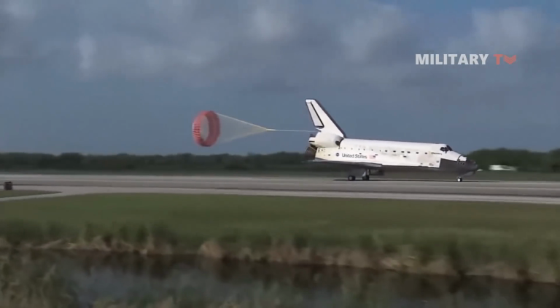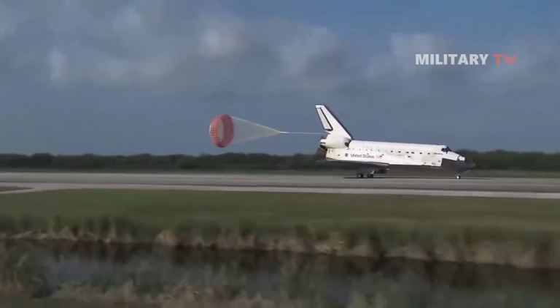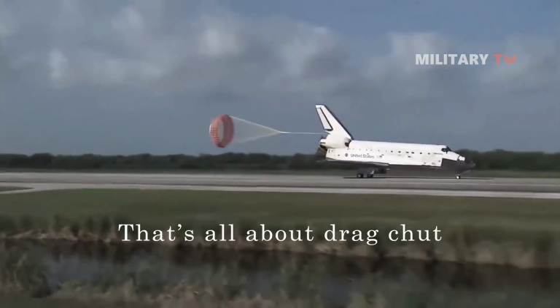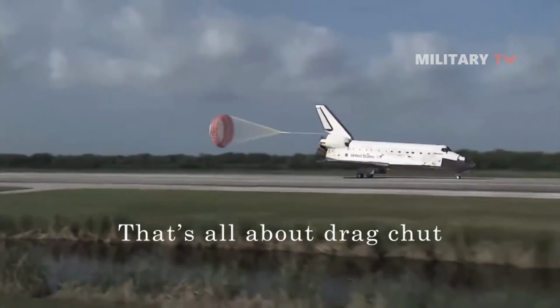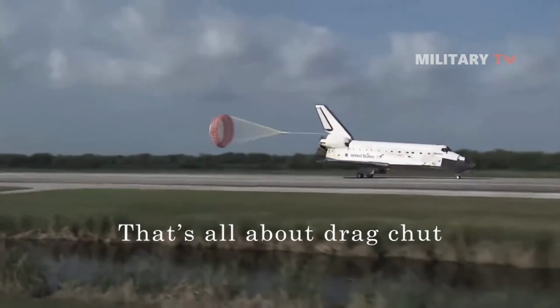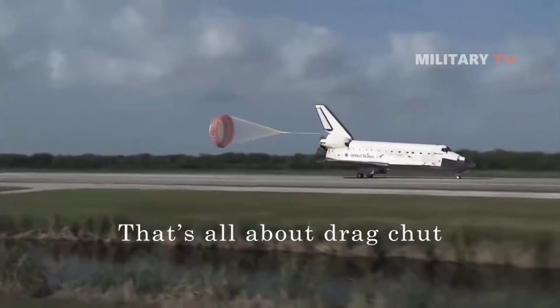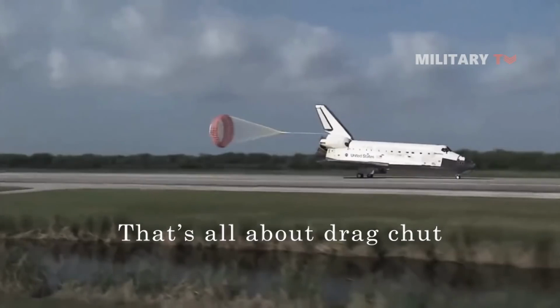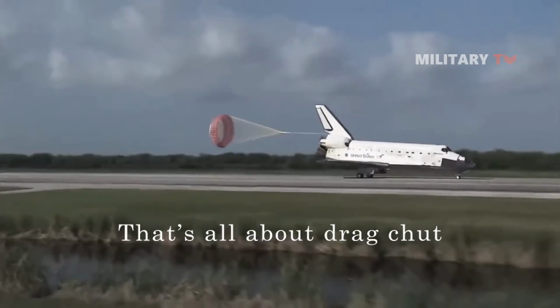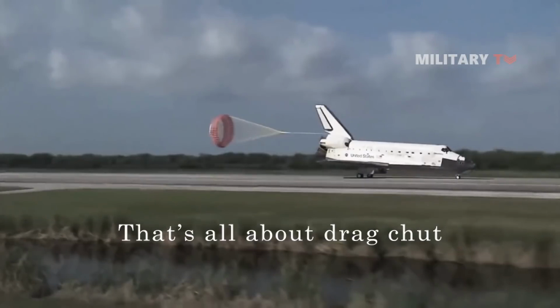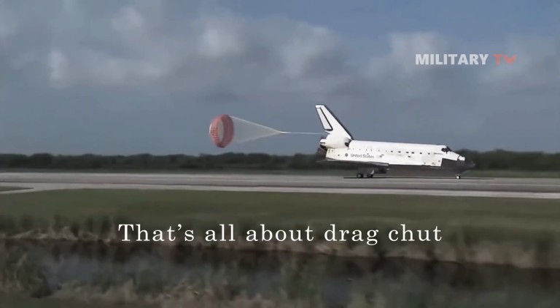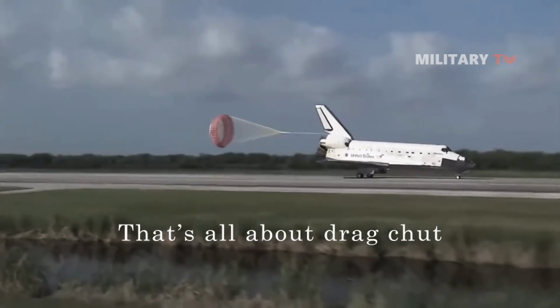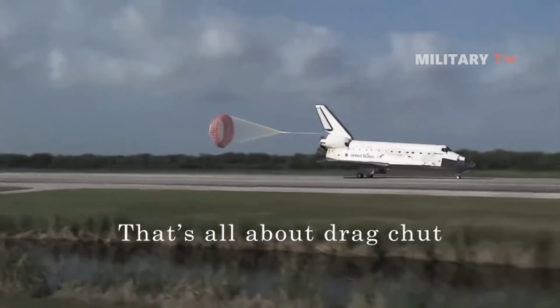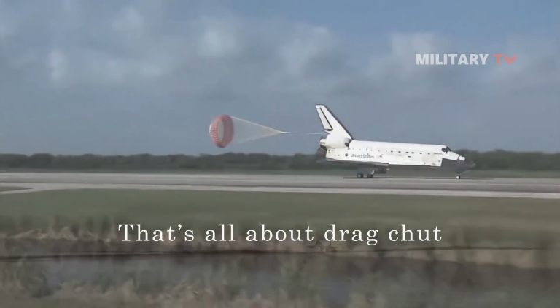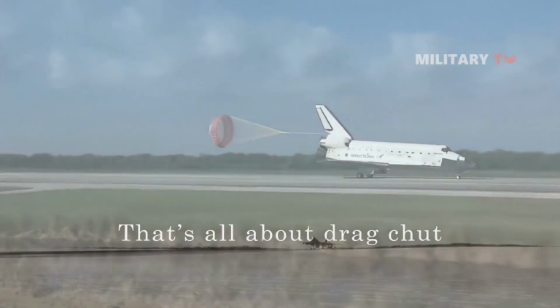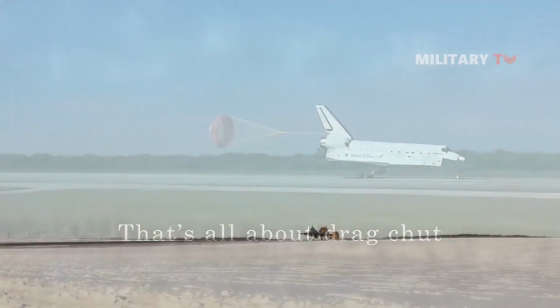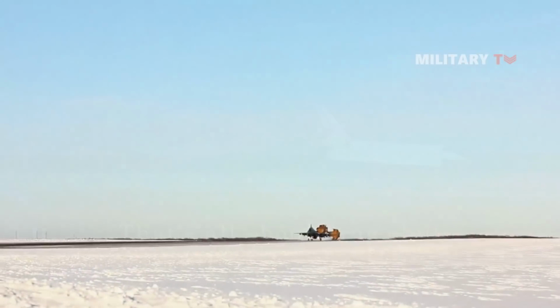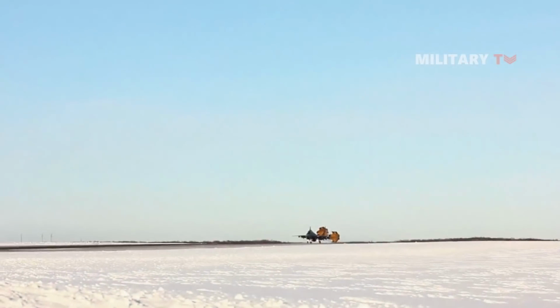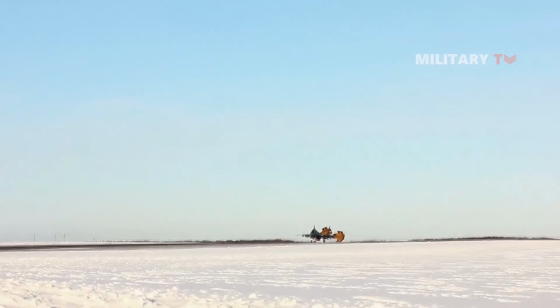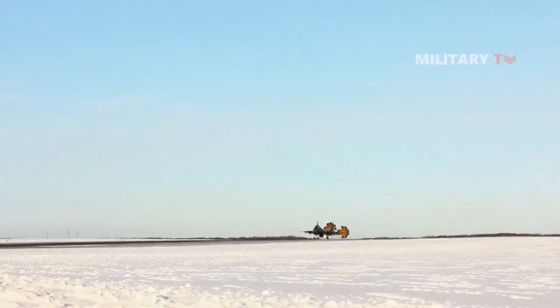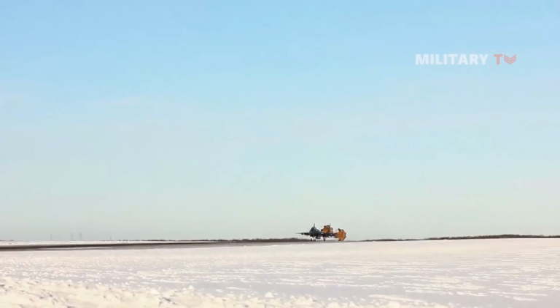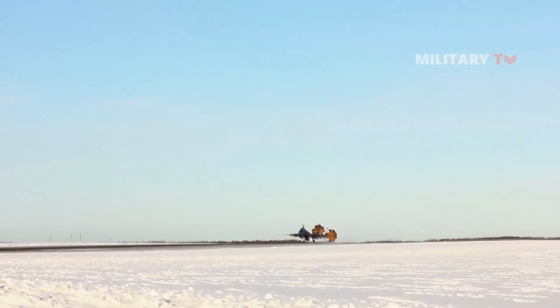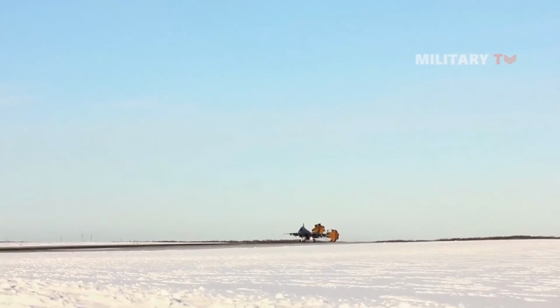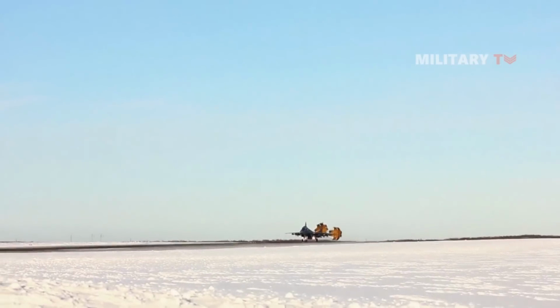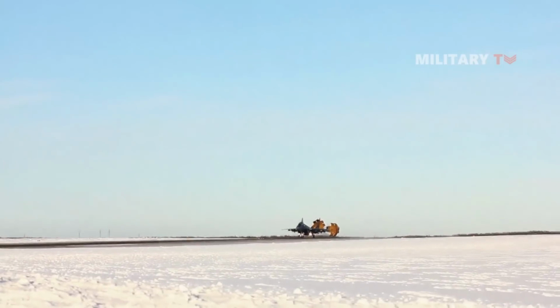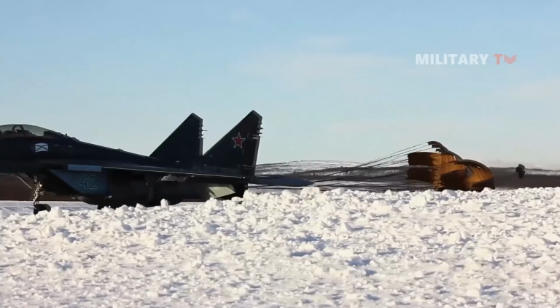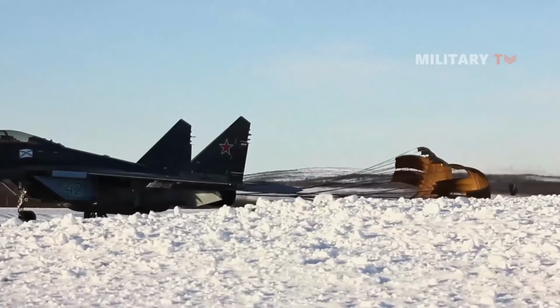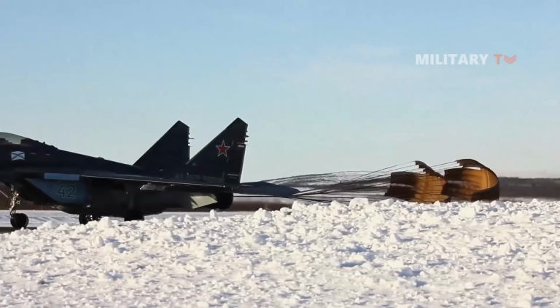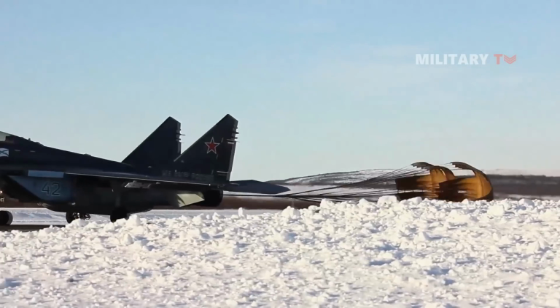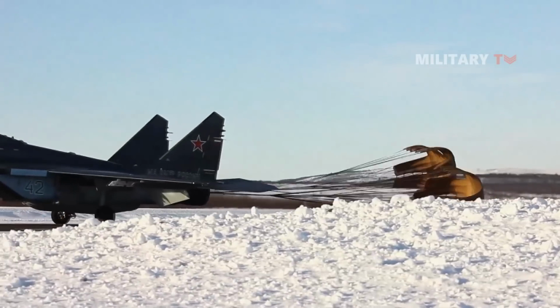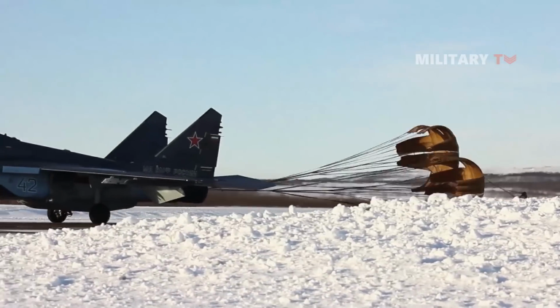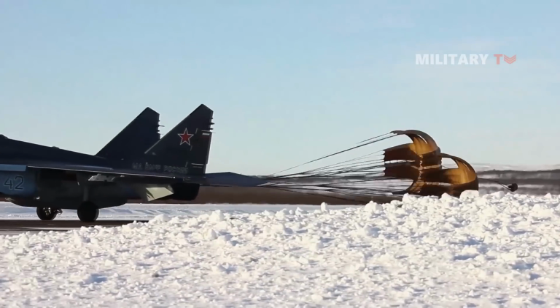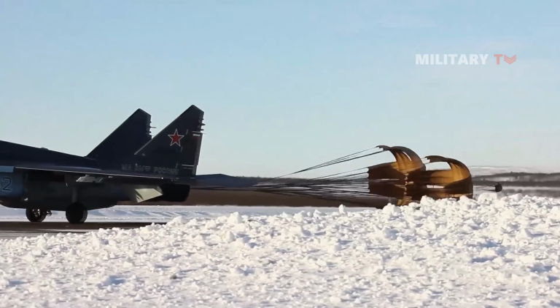That's all about drag chute on the air fighter. If you have any other information related to this topic, you are most welcome to drop any comments below.